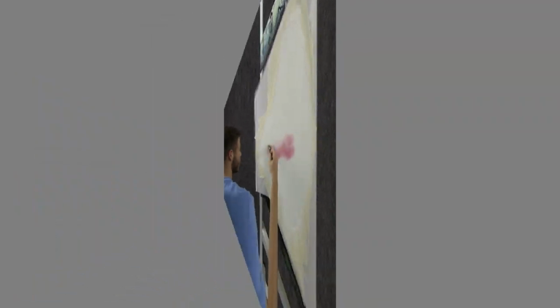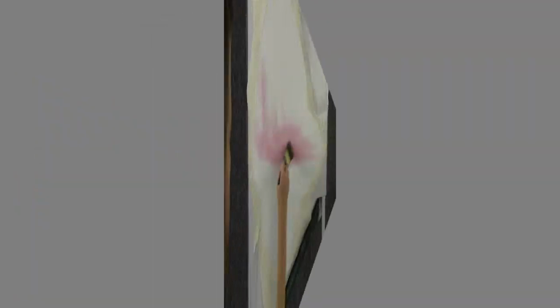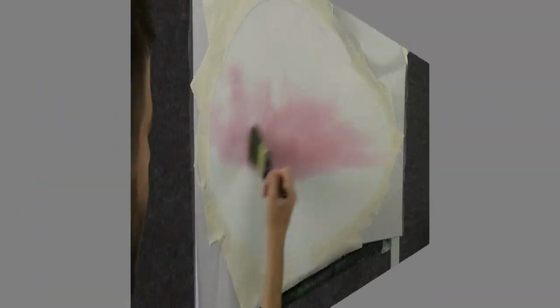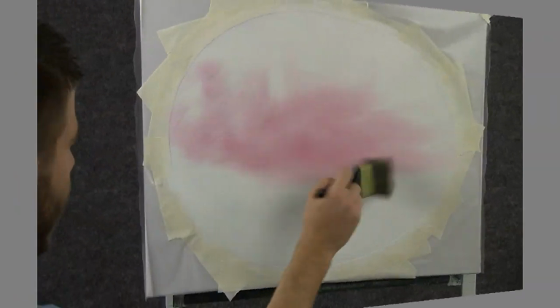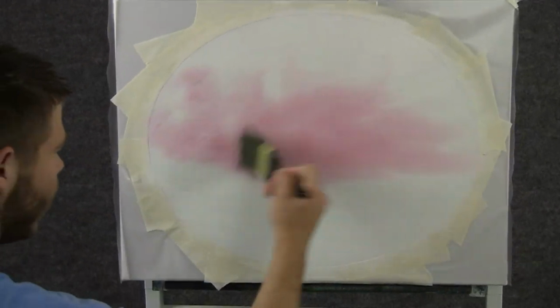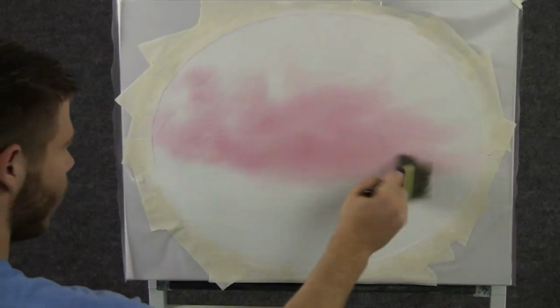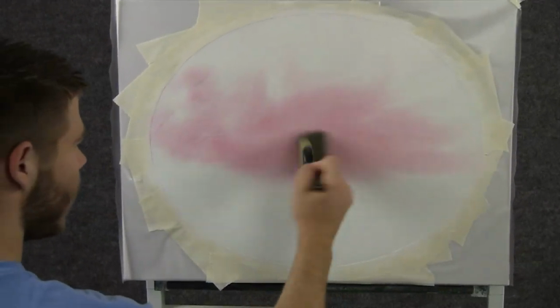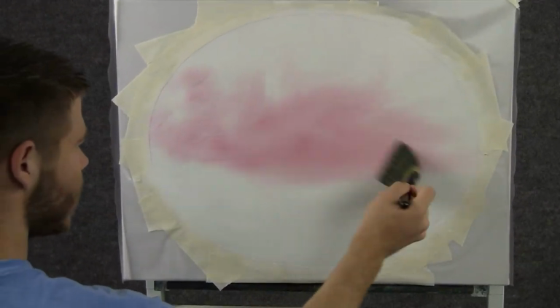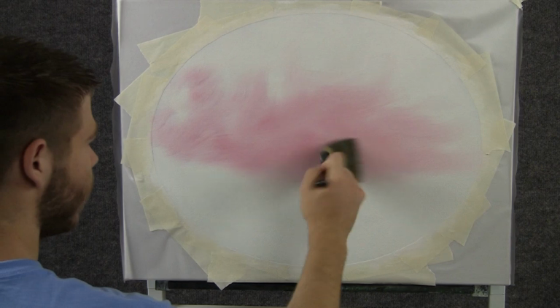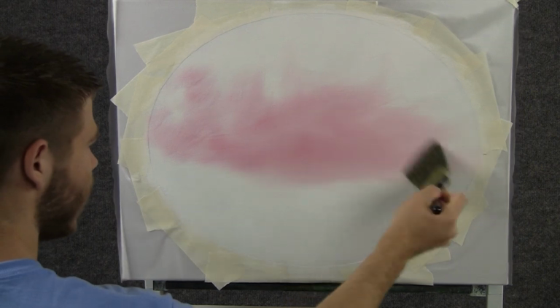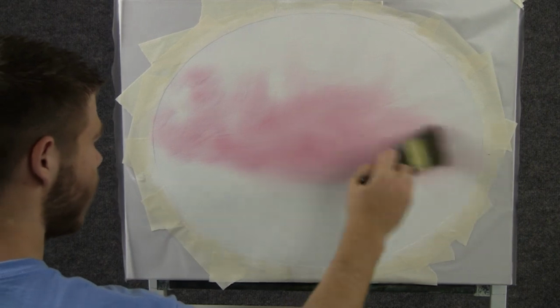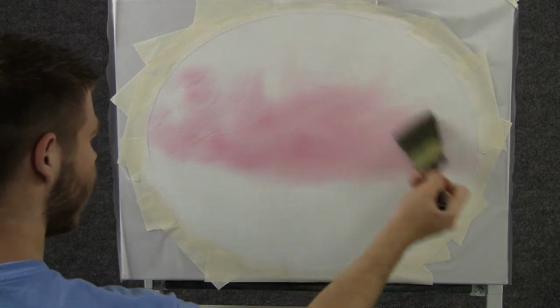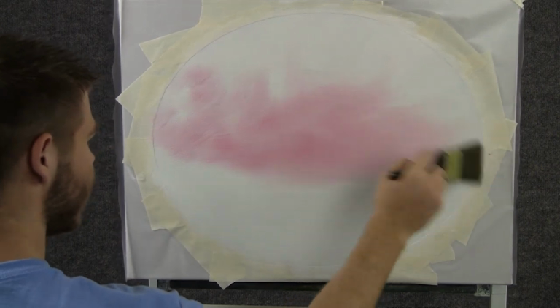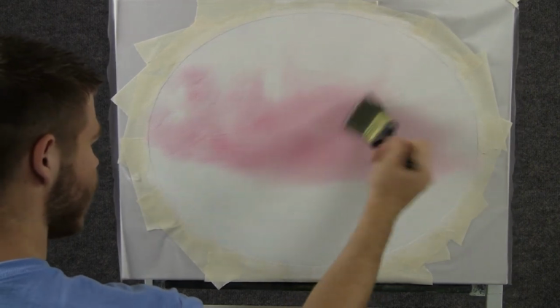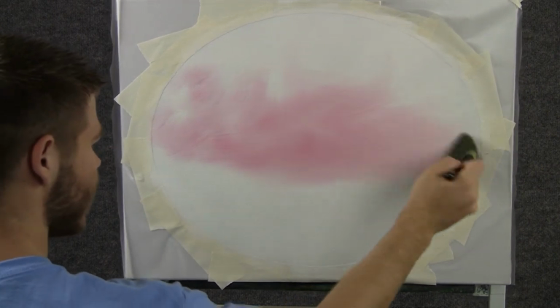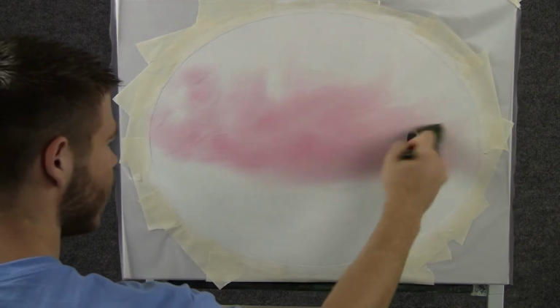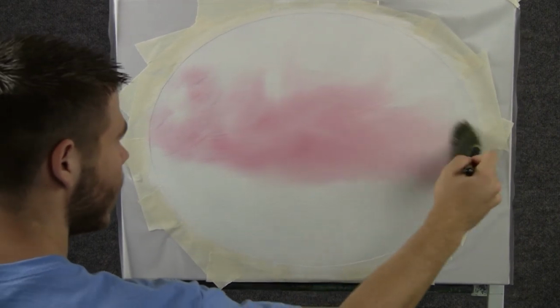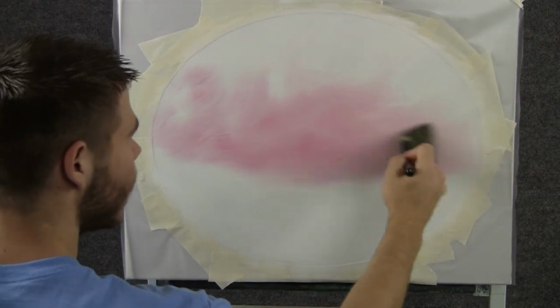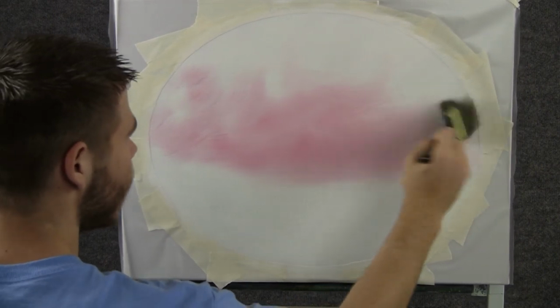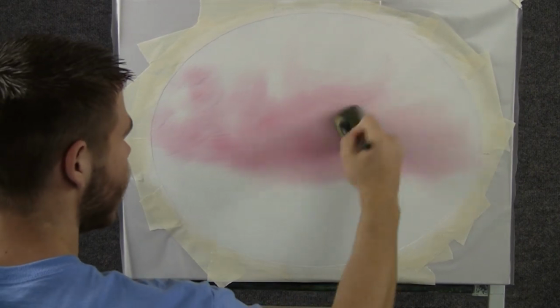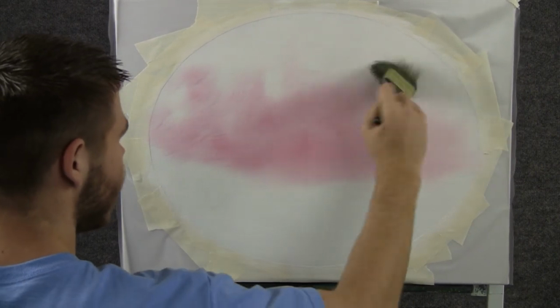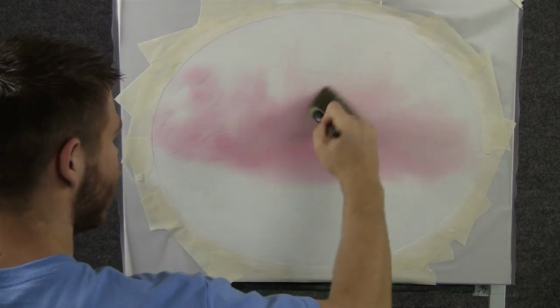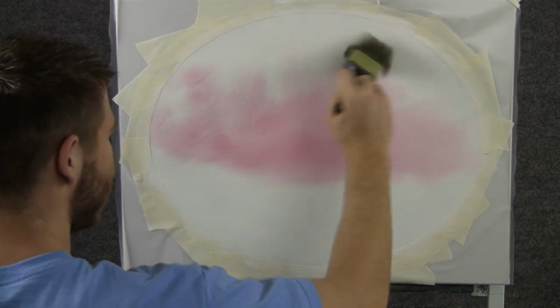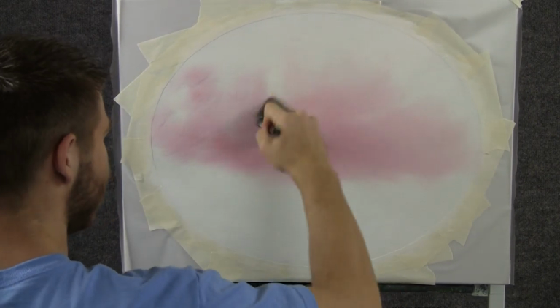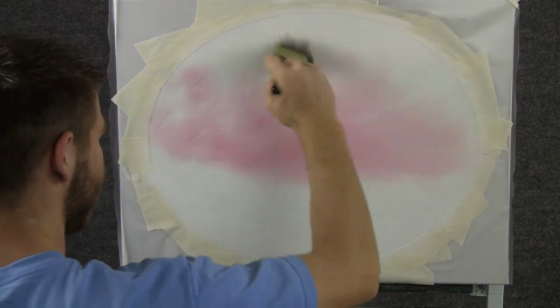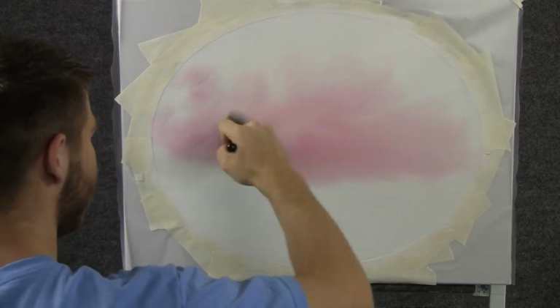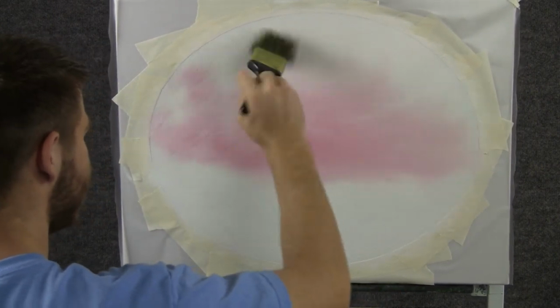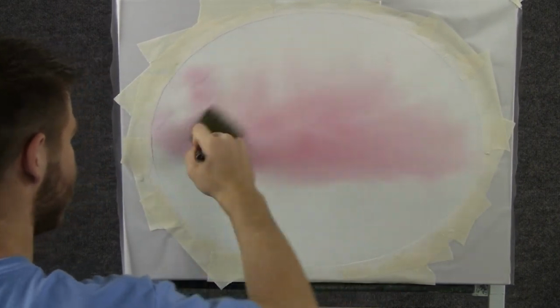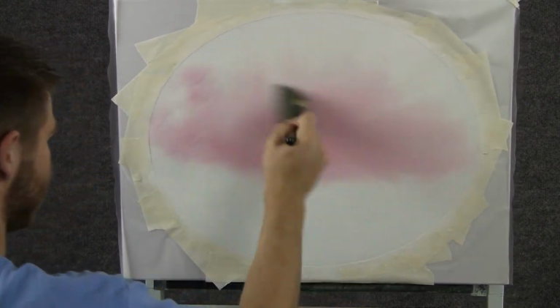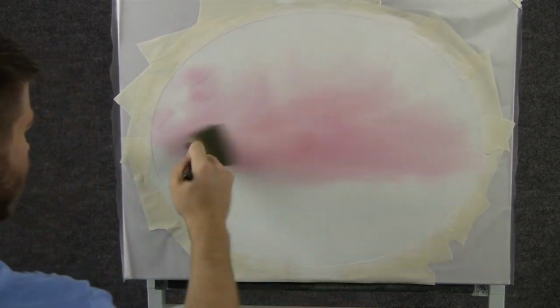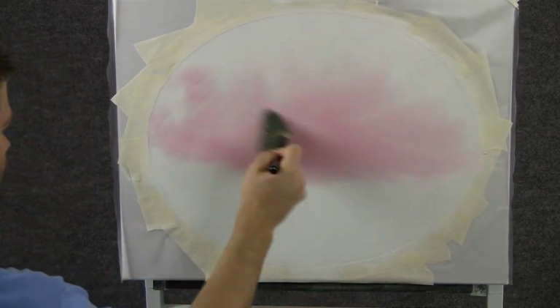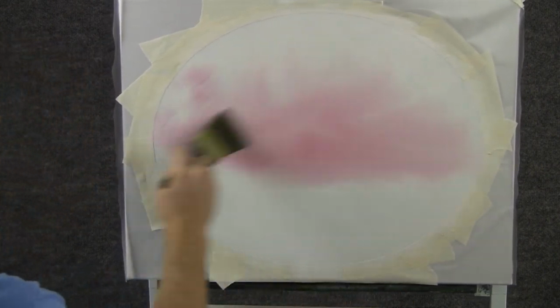Now with a clean brush, we can blend this and make it nice and soft.